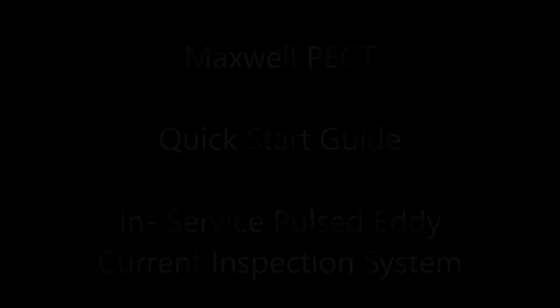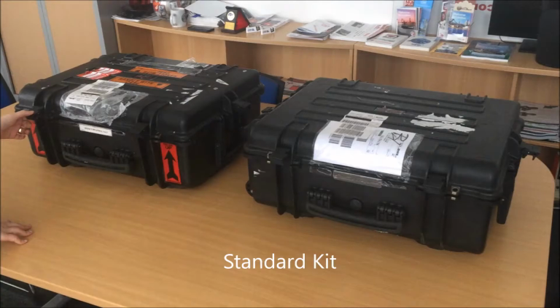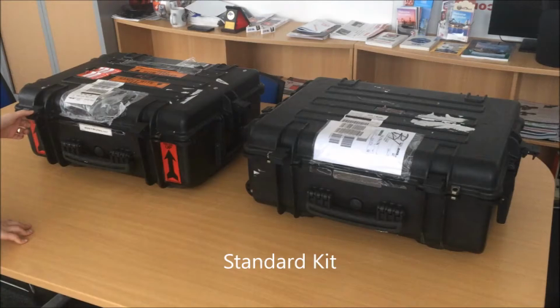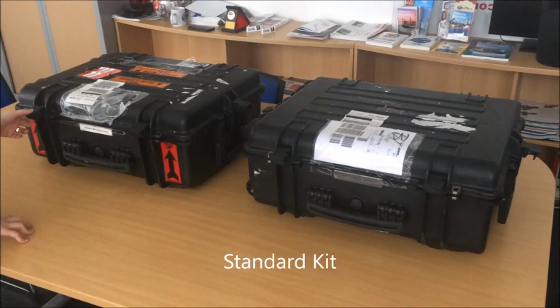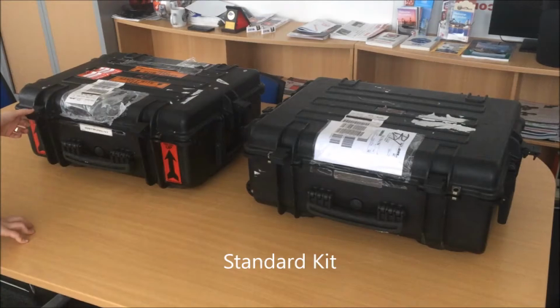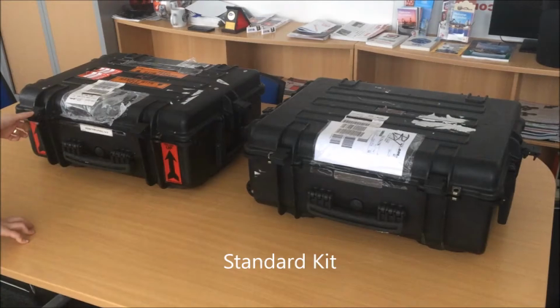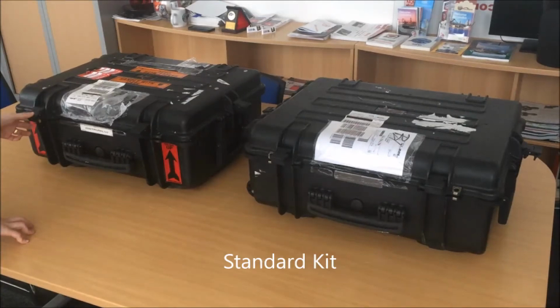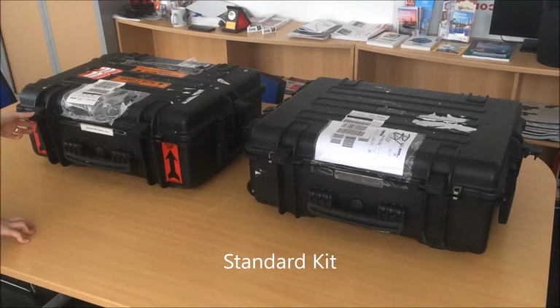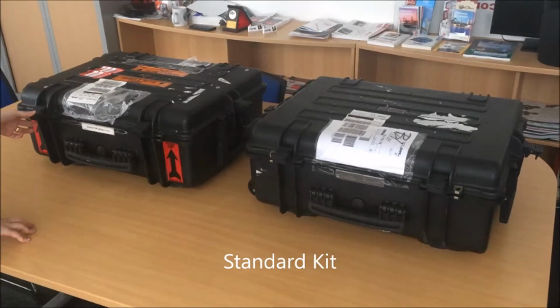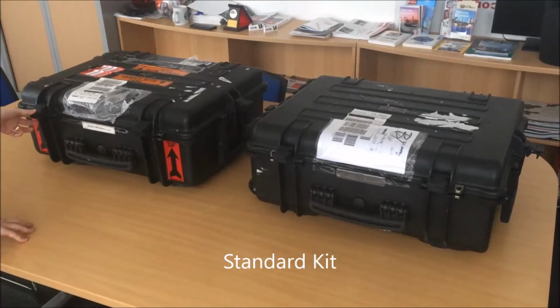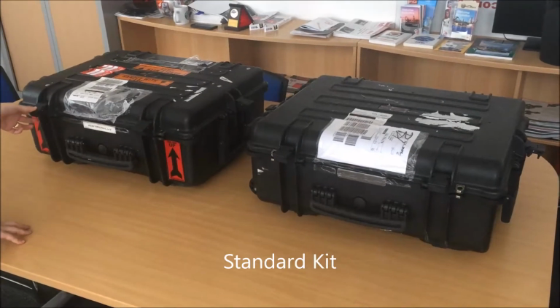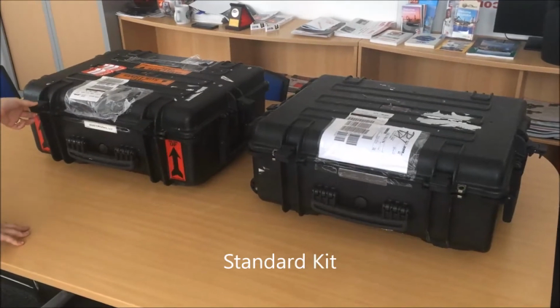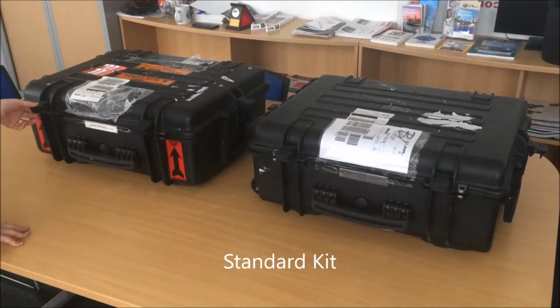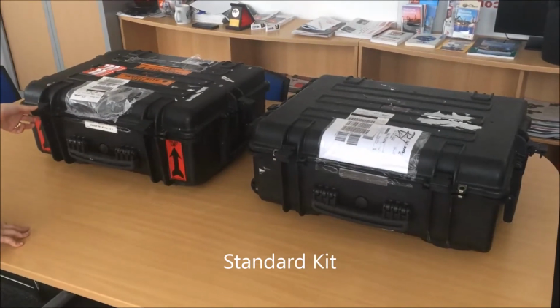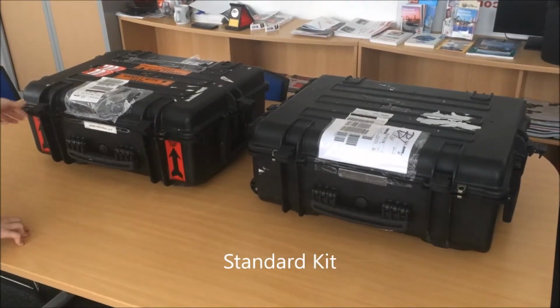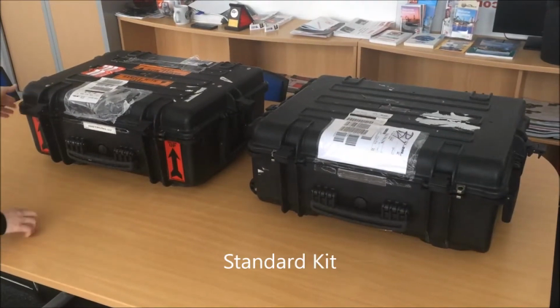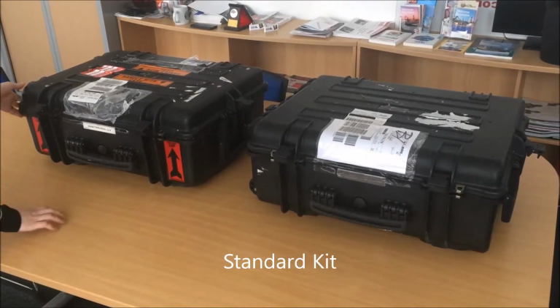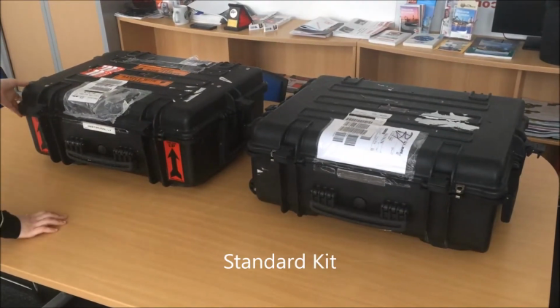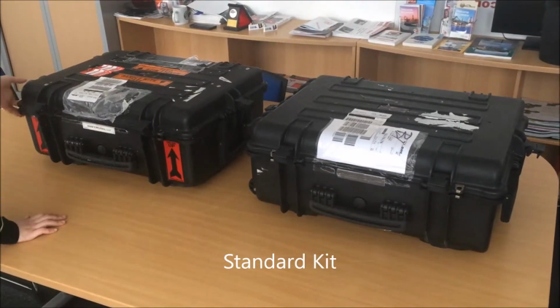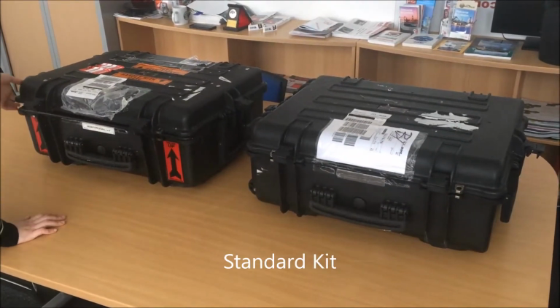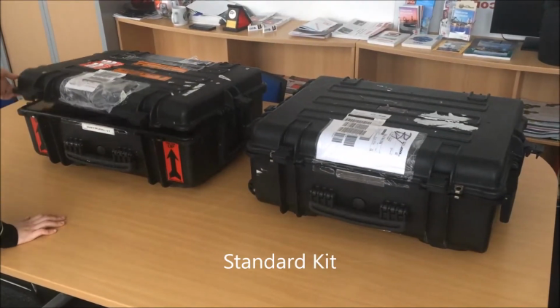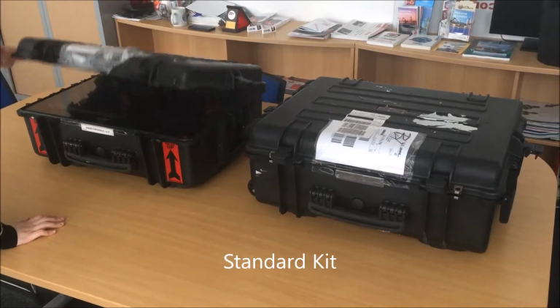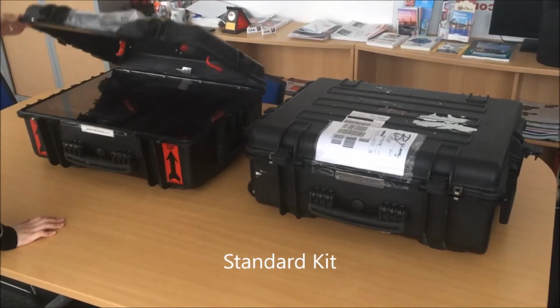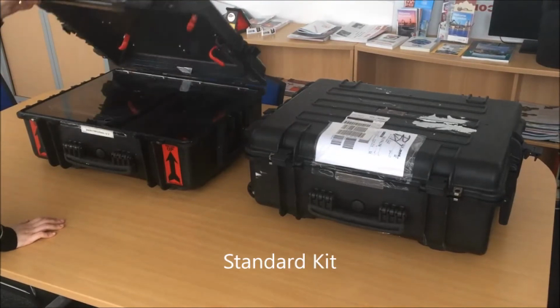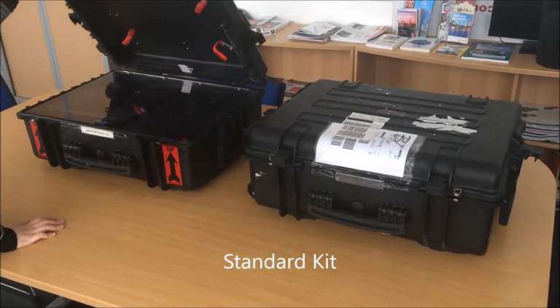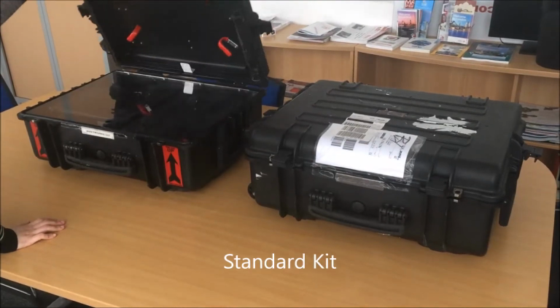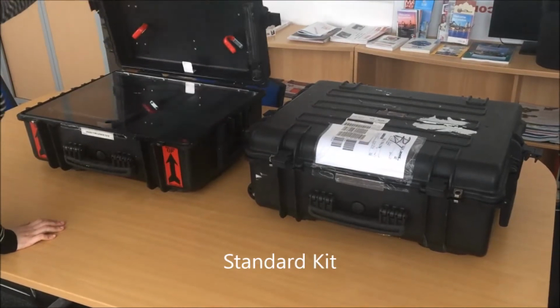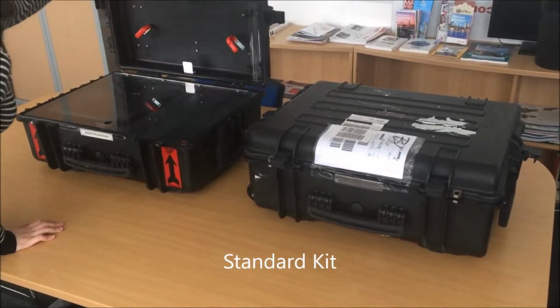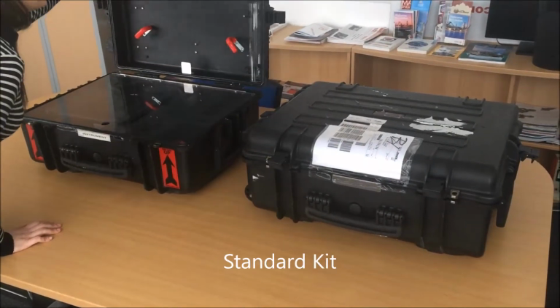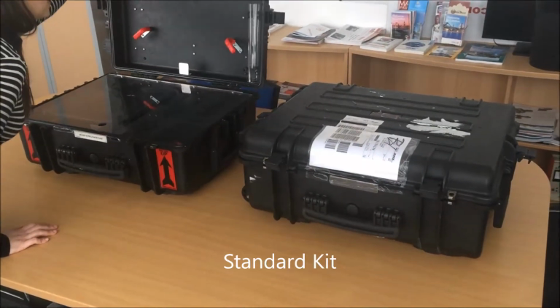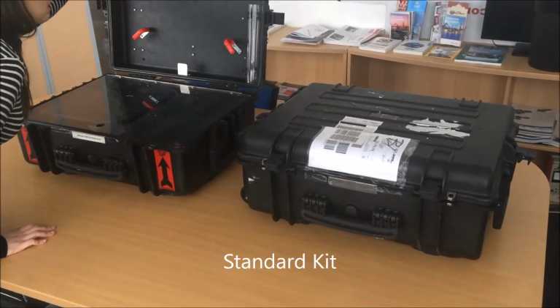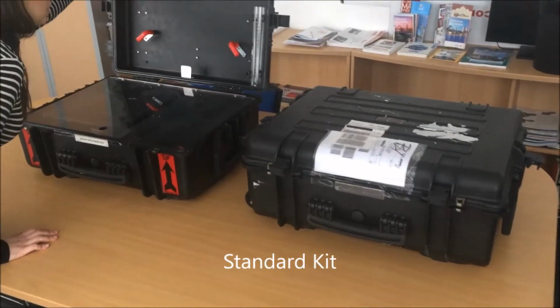This is a short video to show how to set up the PEG system. The PEG system comes with two cases.